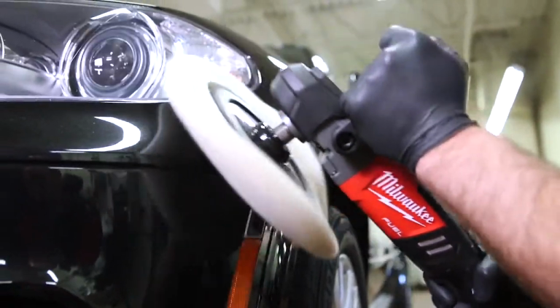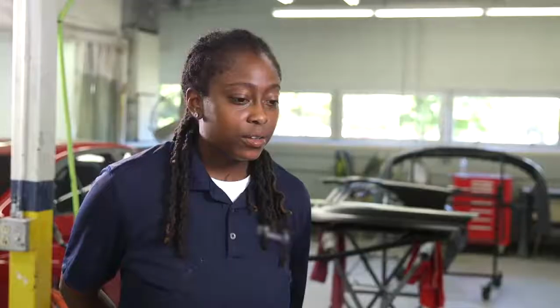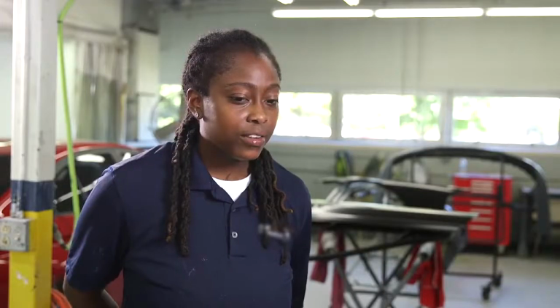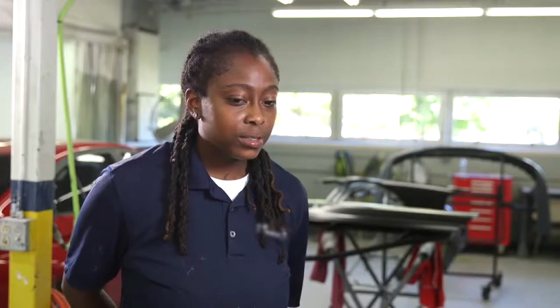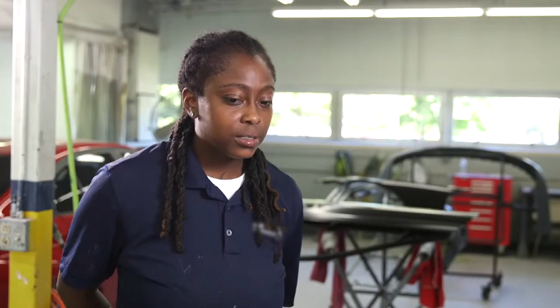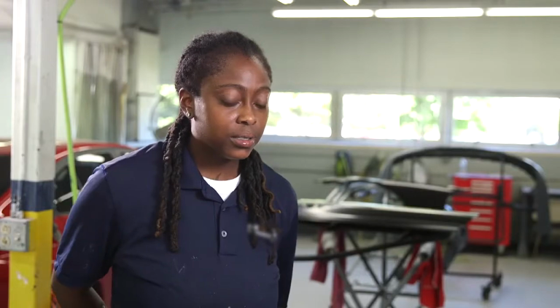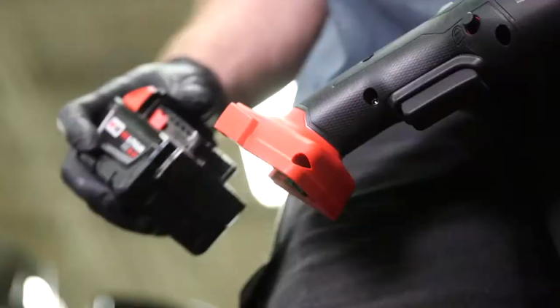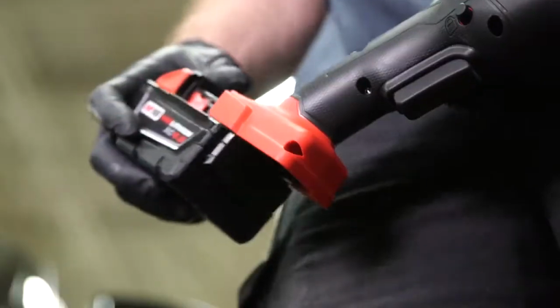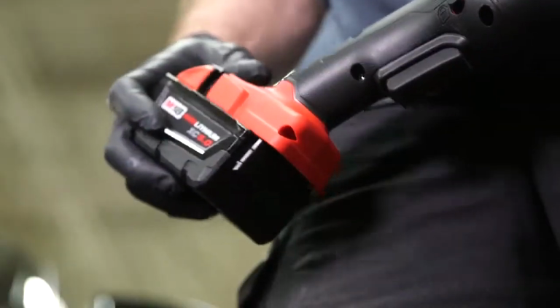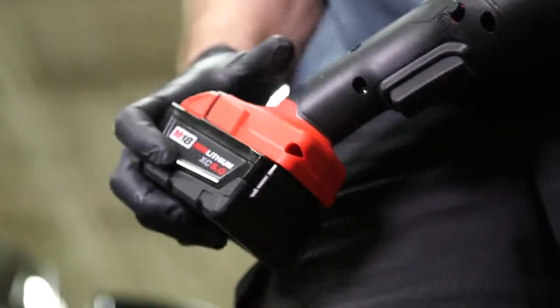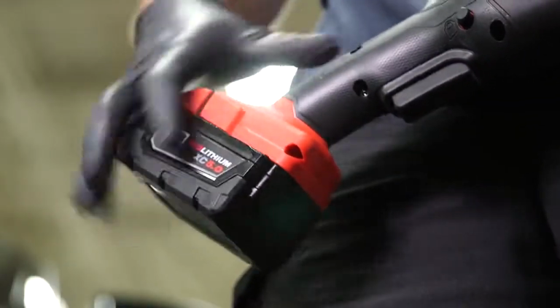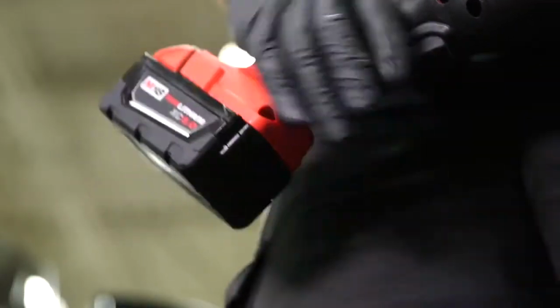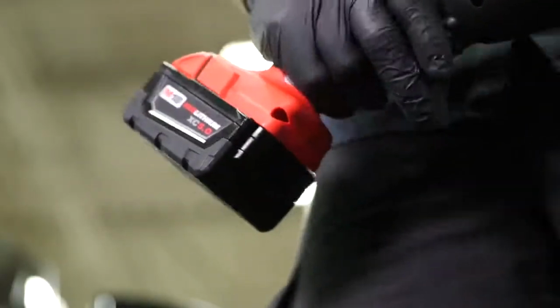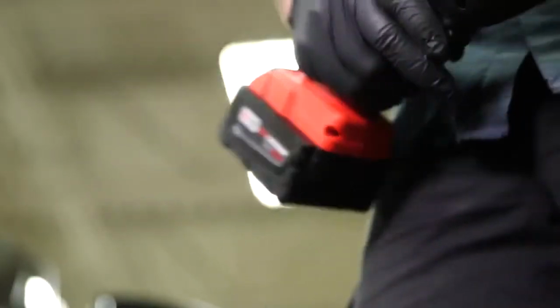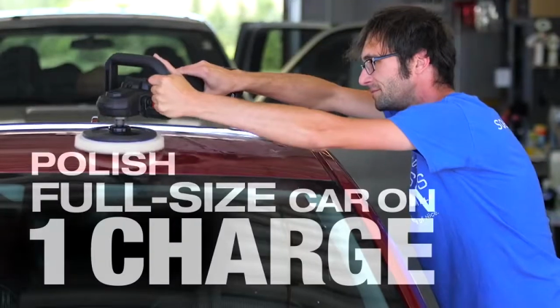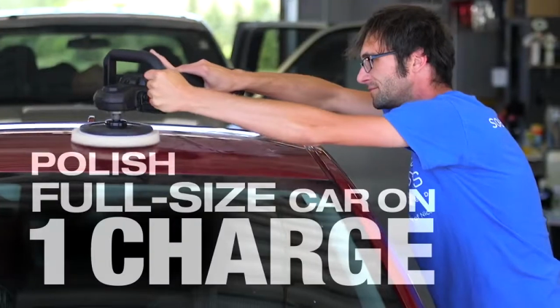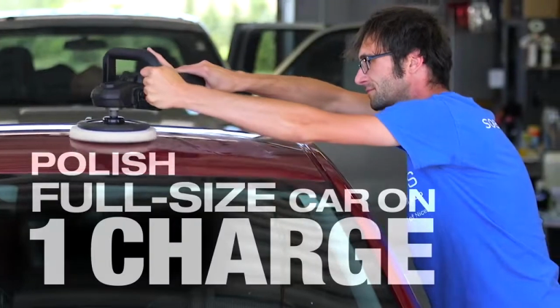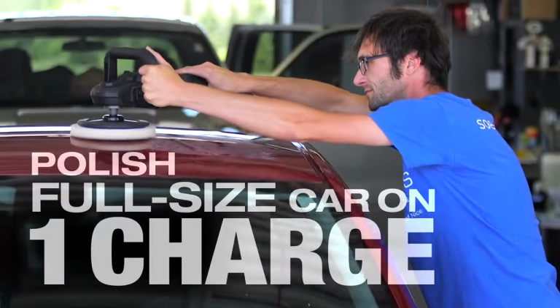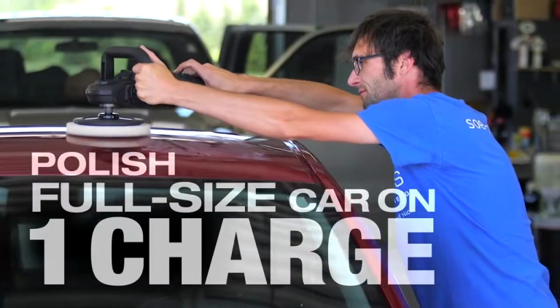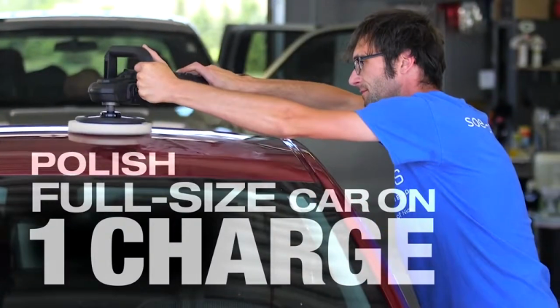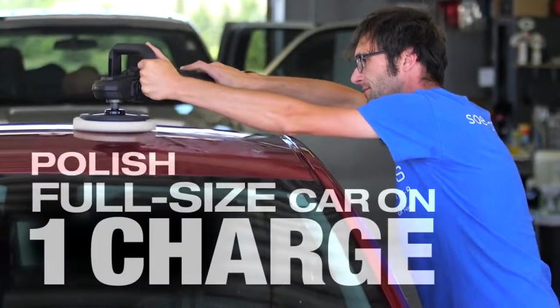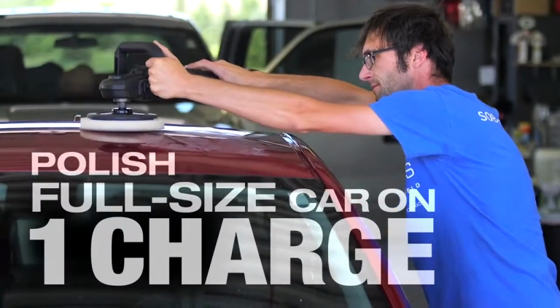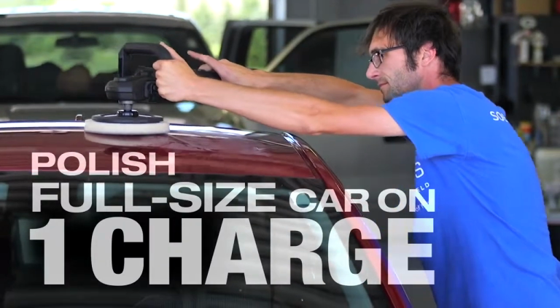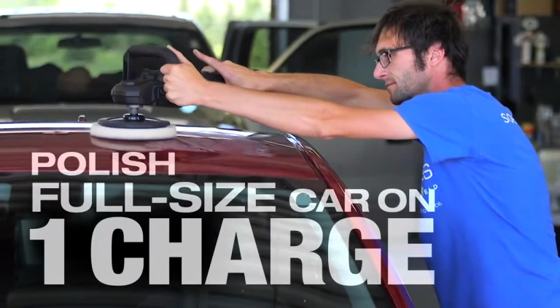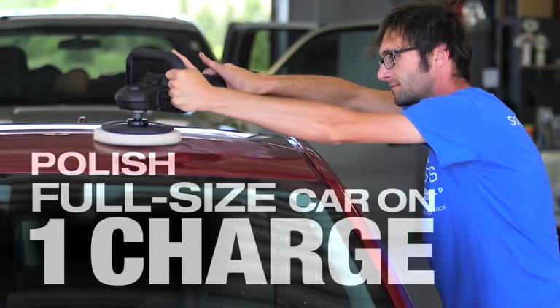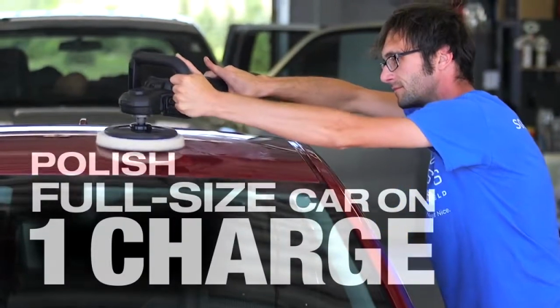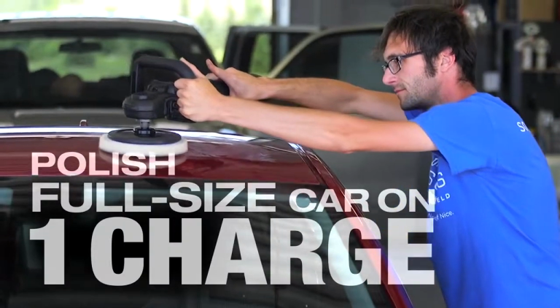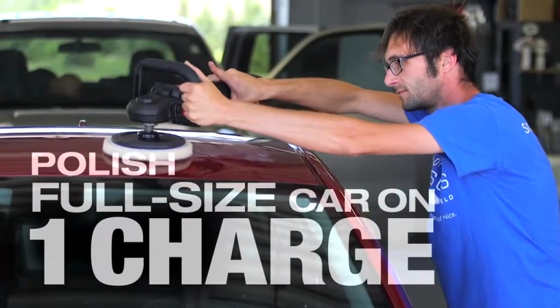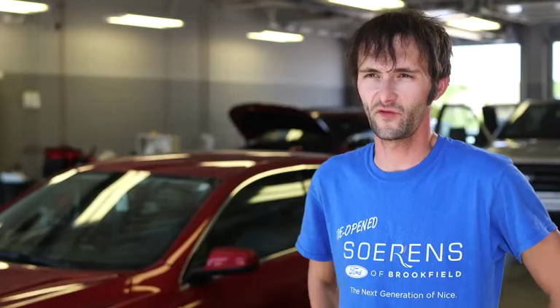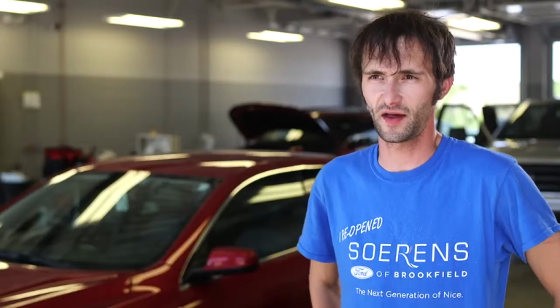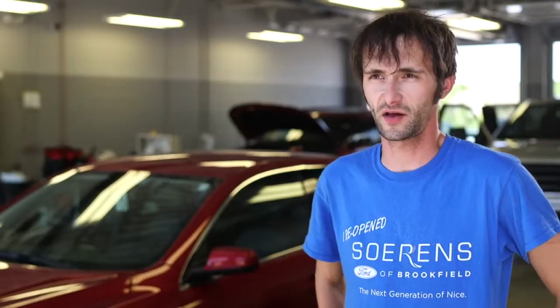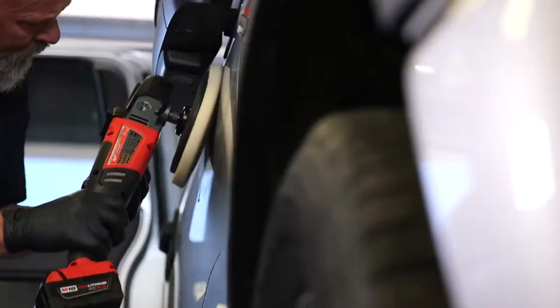The battery life — I was surprised about it. I was able to get a whole polishing job done on one battery, on a full-size car.